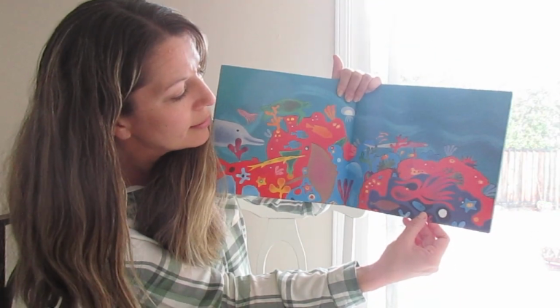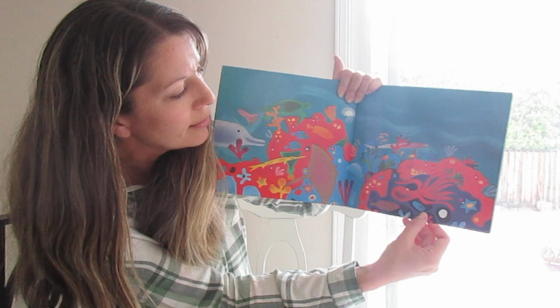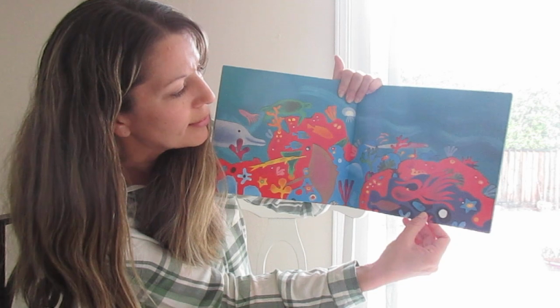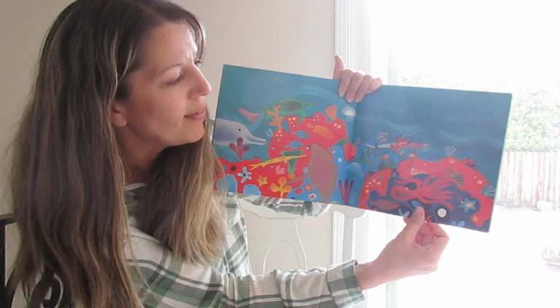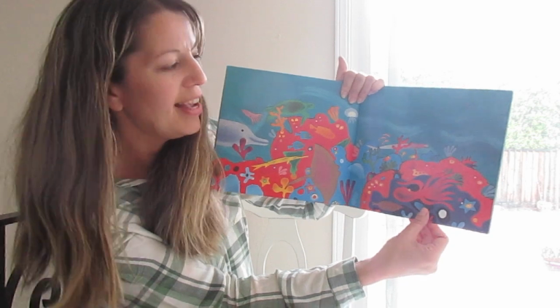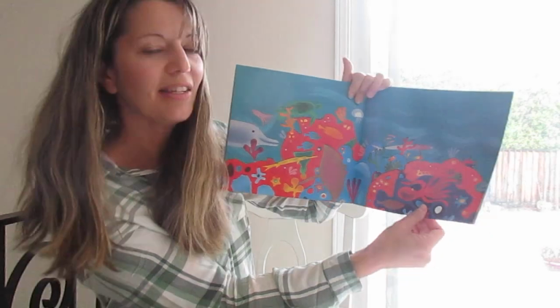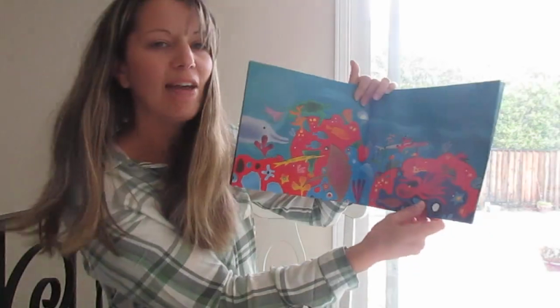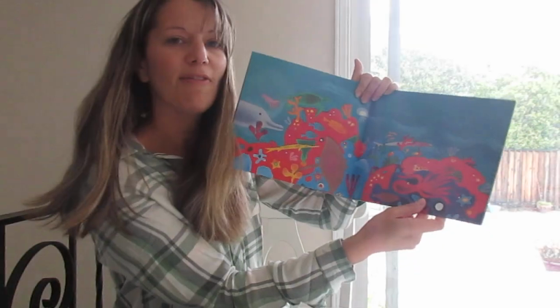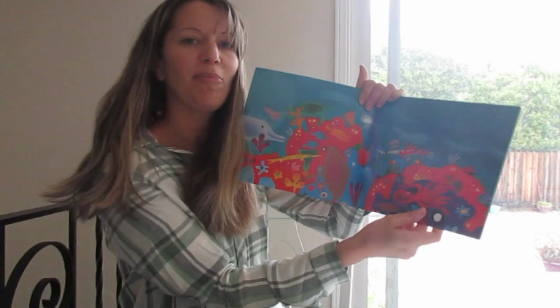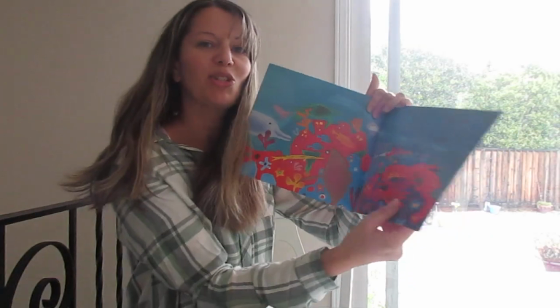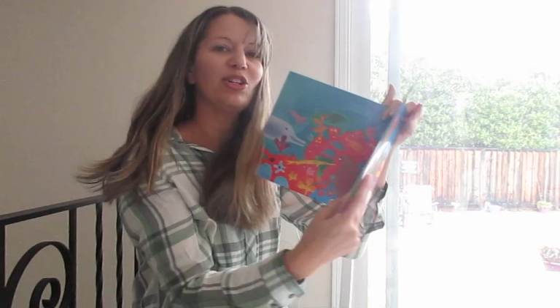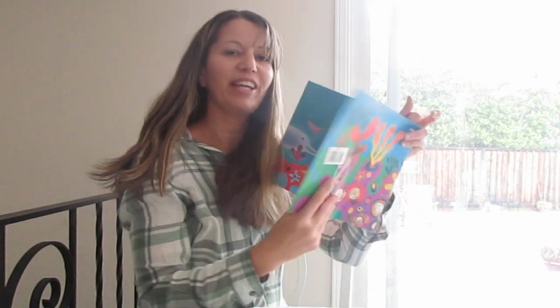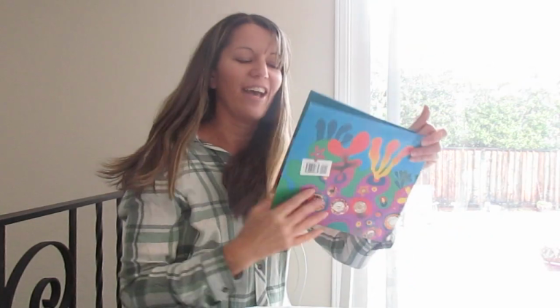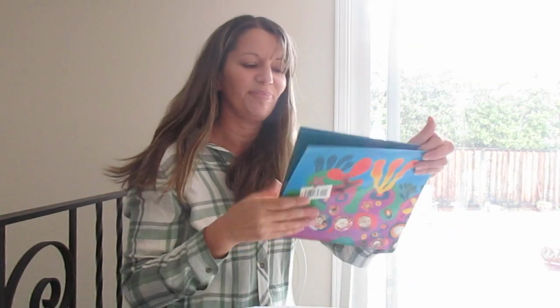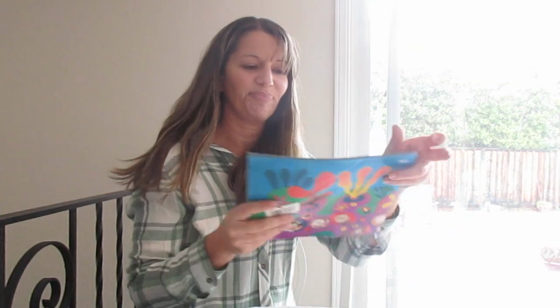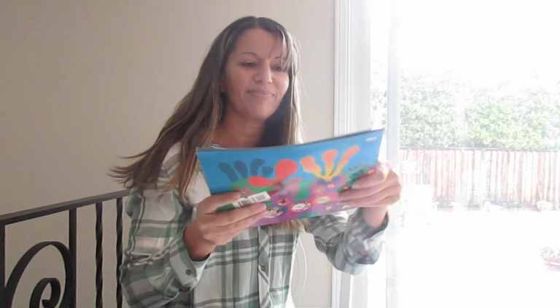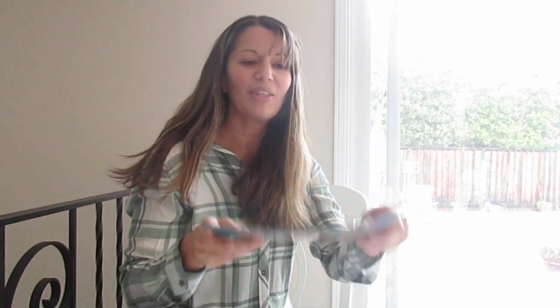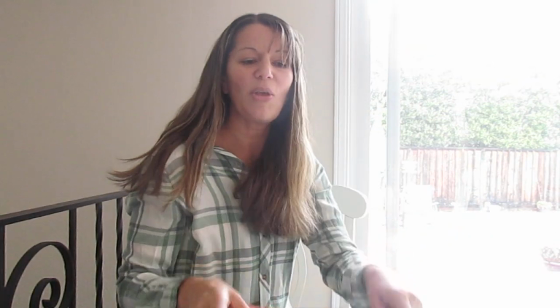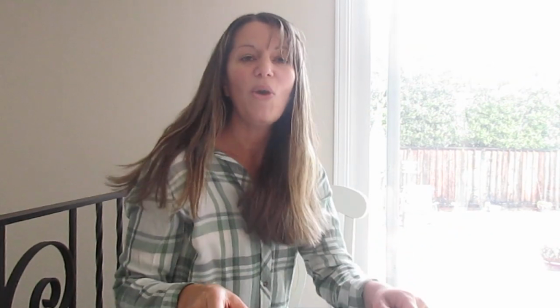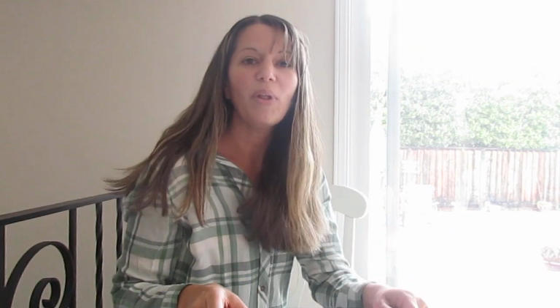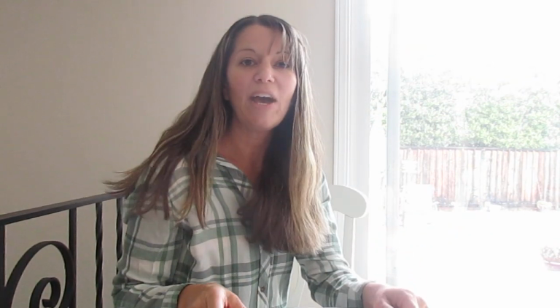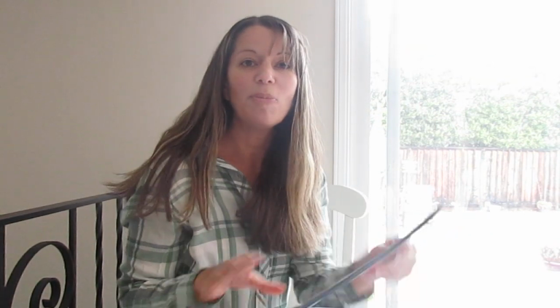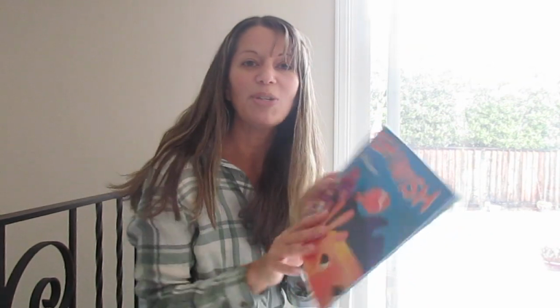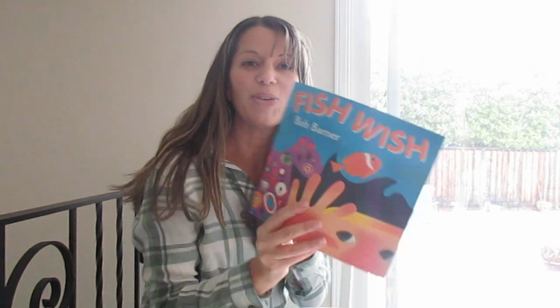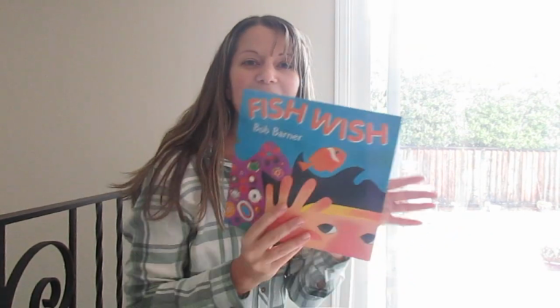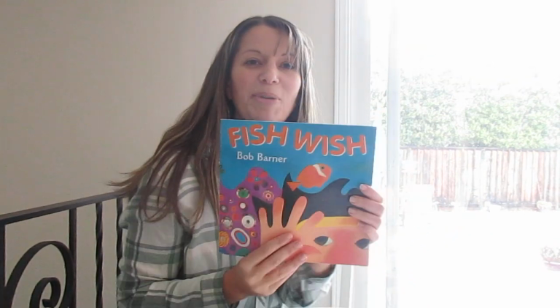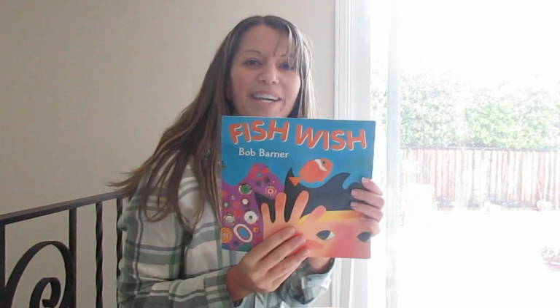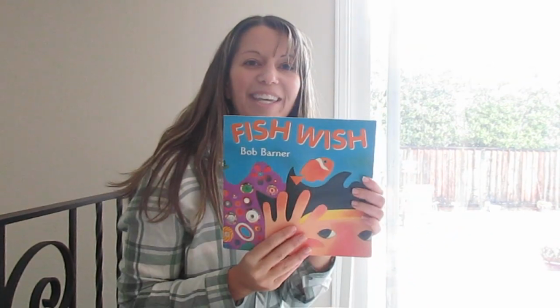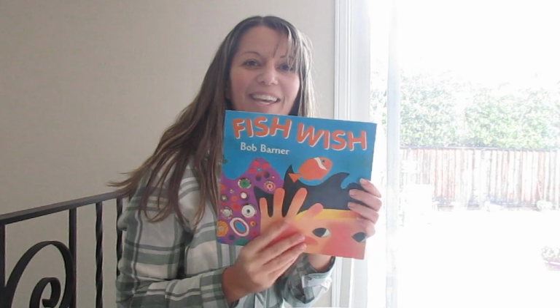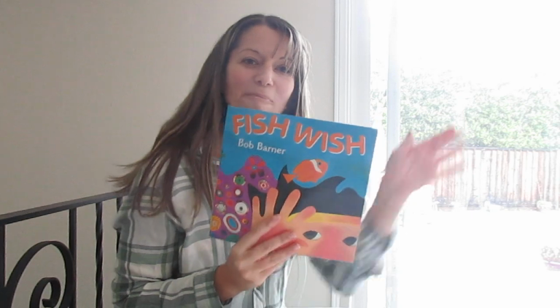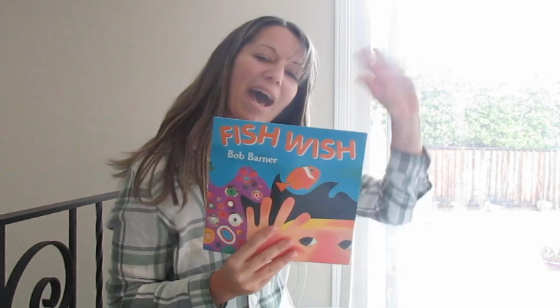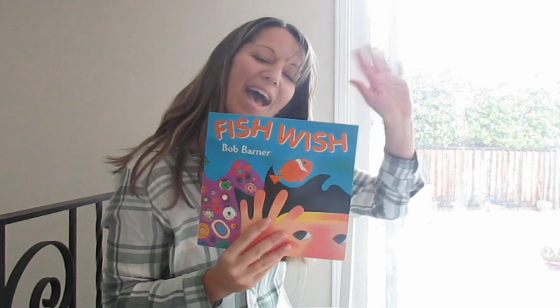It's kind of a fun picture to look at. Well, I hope you enjoyed this book. Bye bye.